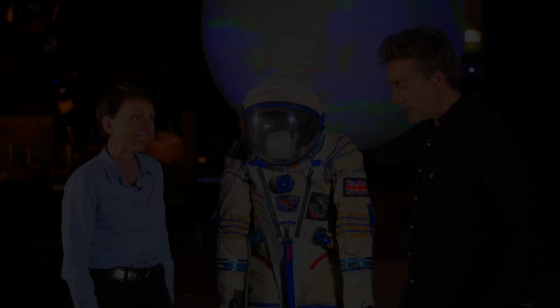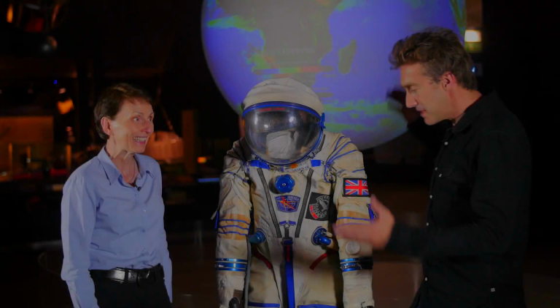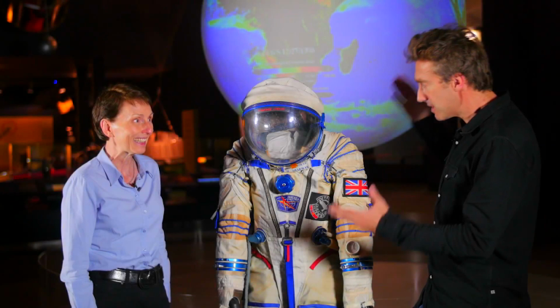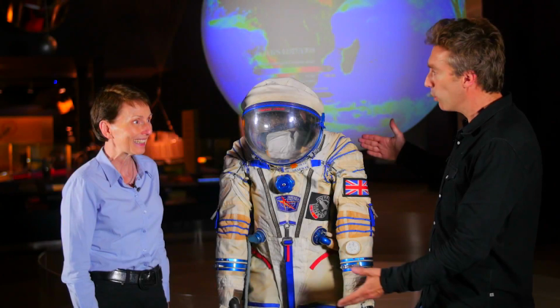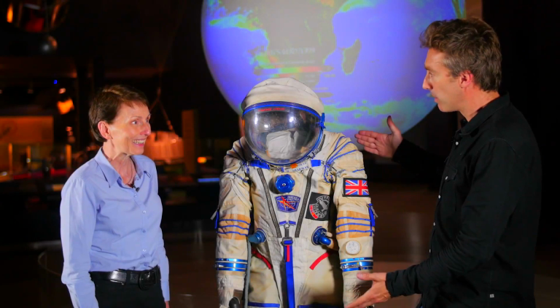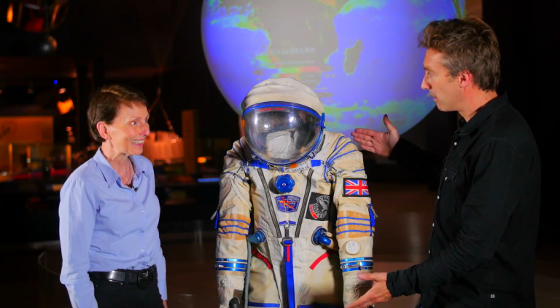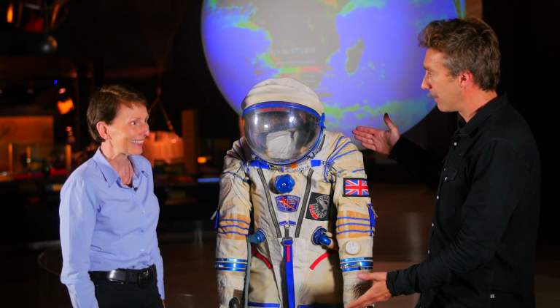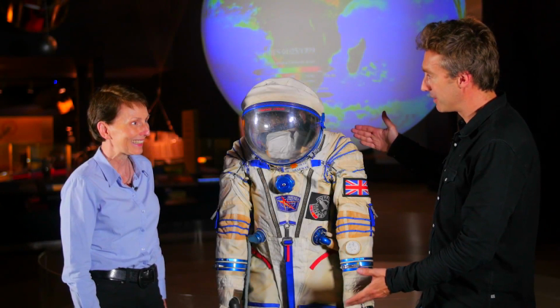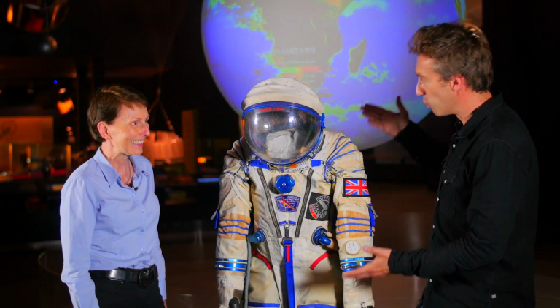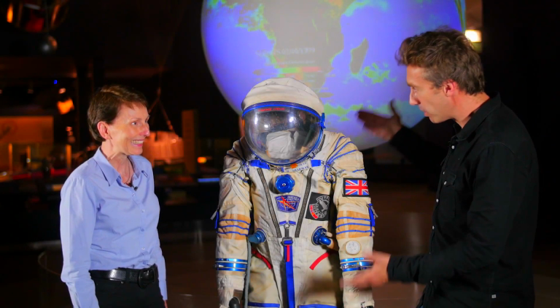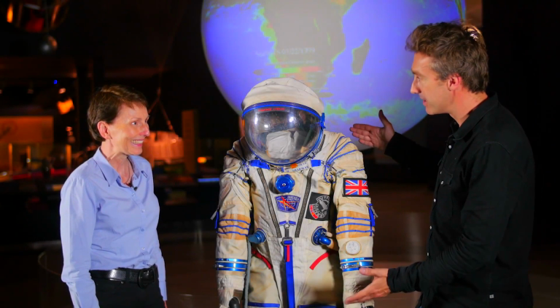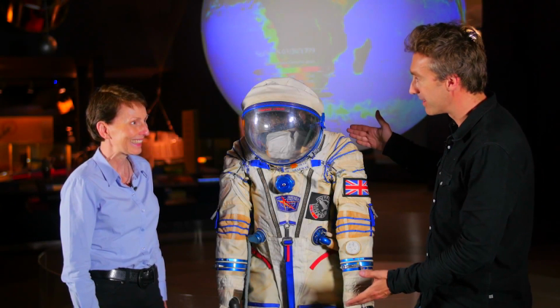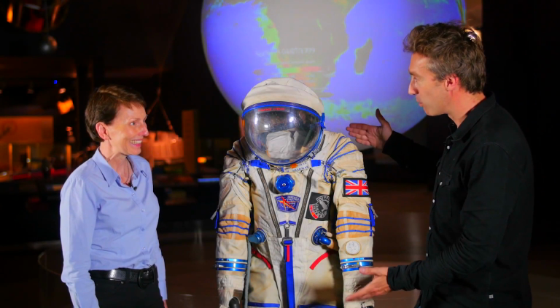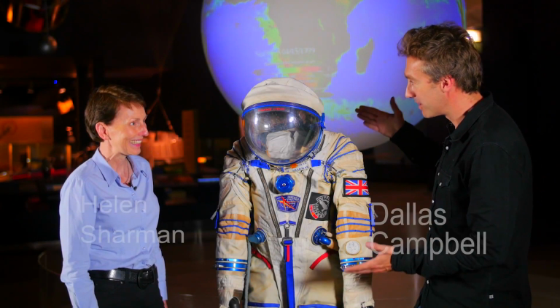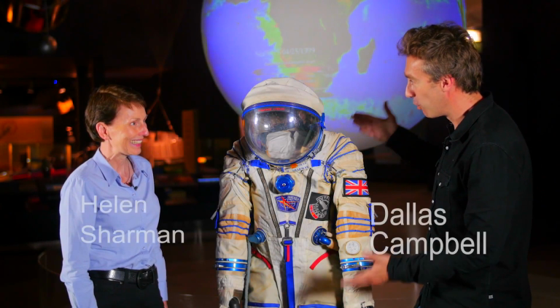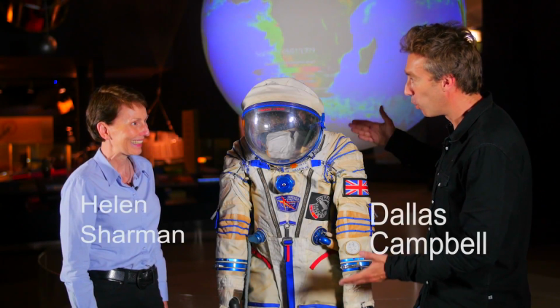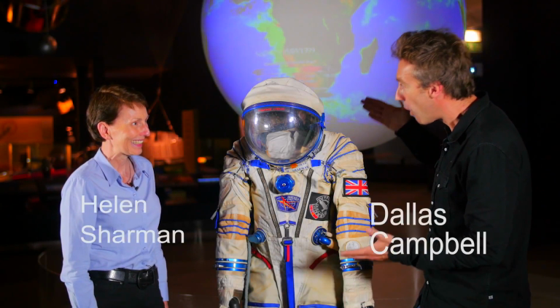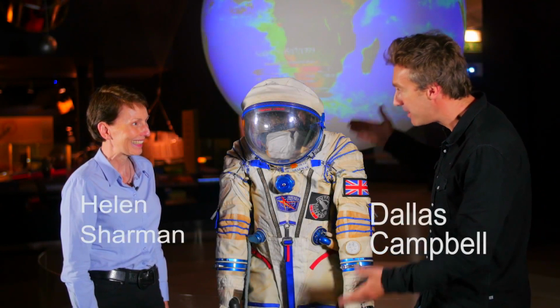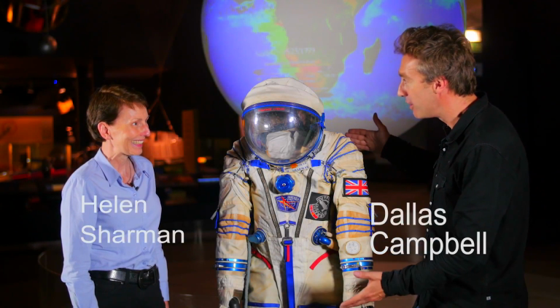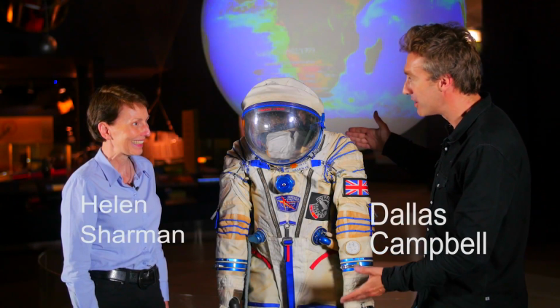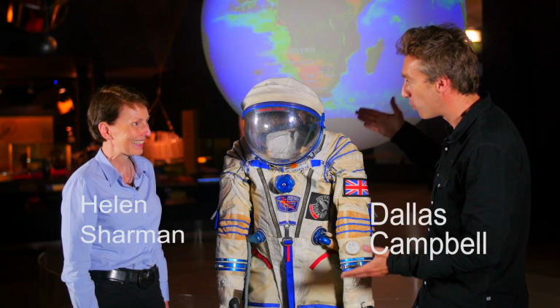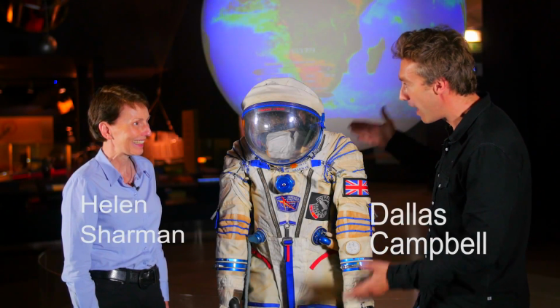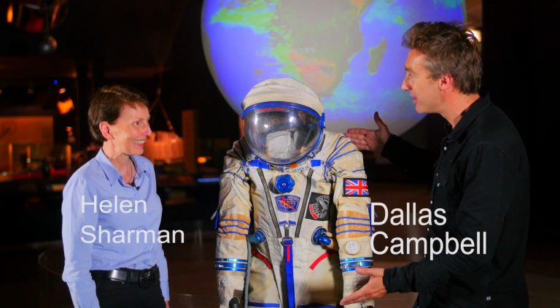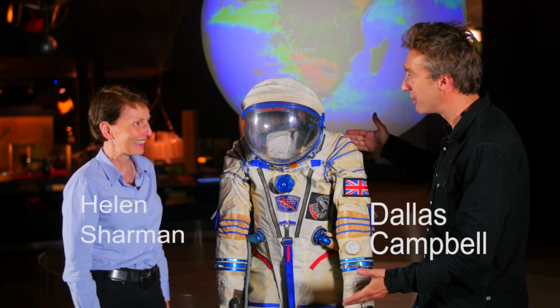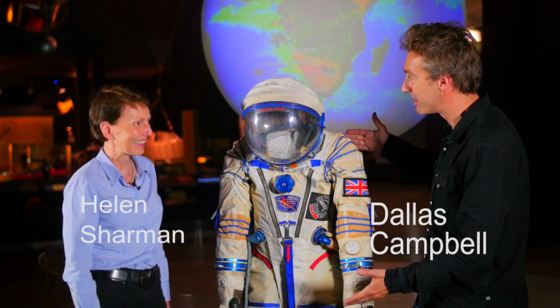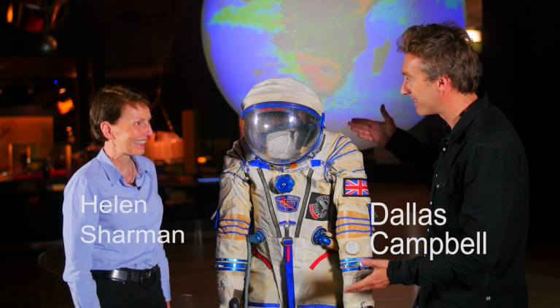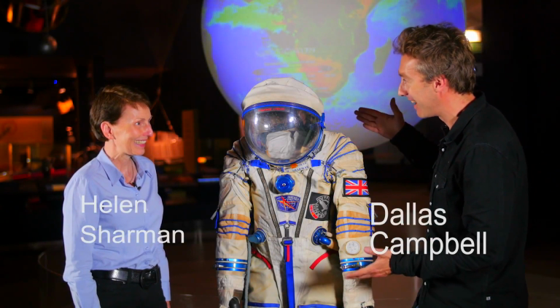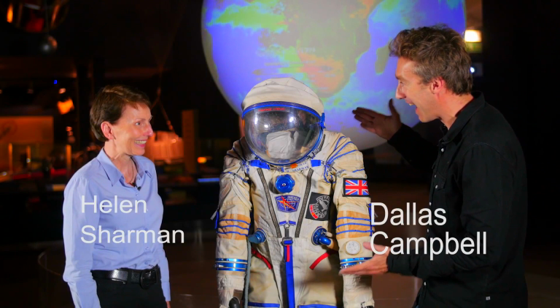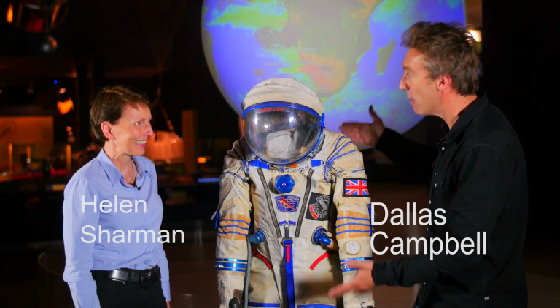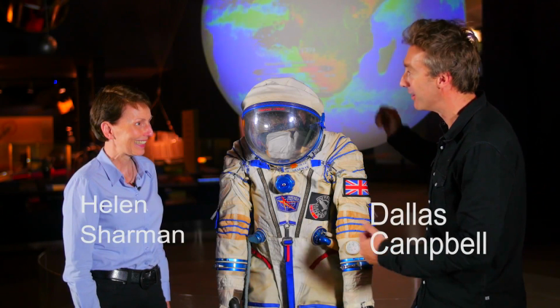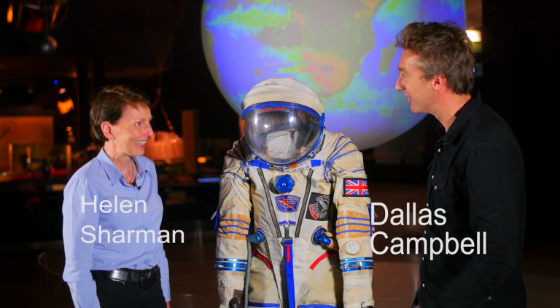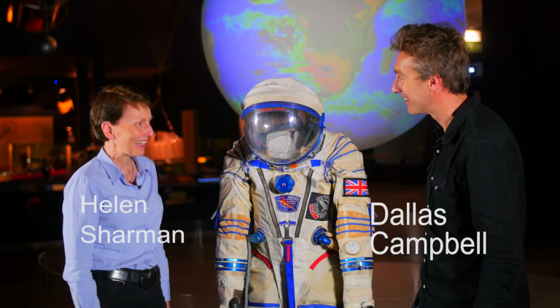So tell us all about this suit - what is it, what's it called, why do you use it, where do you use it and how do you use it?